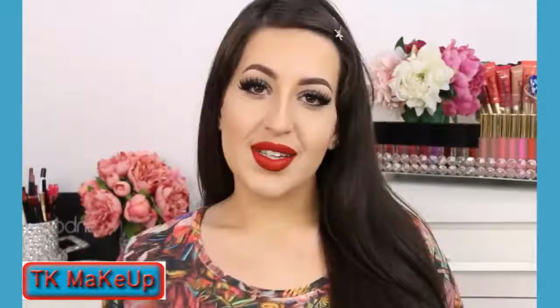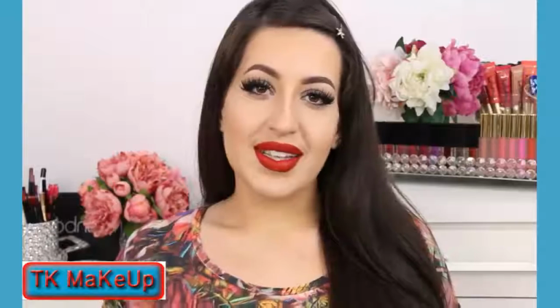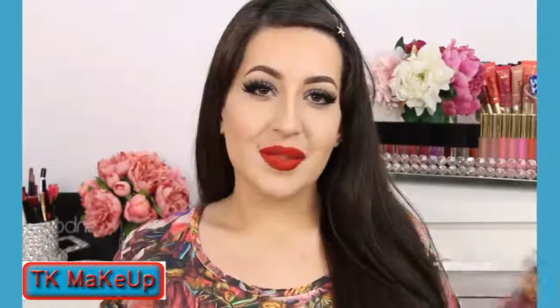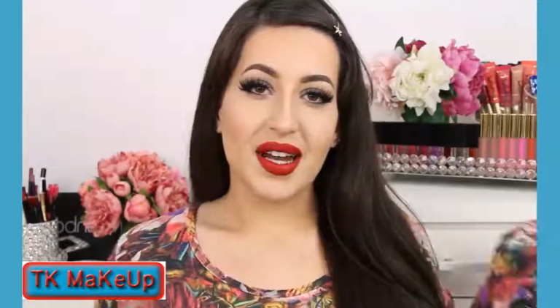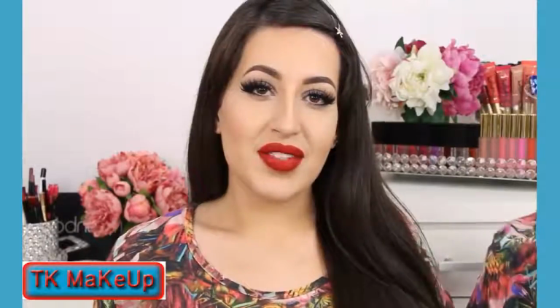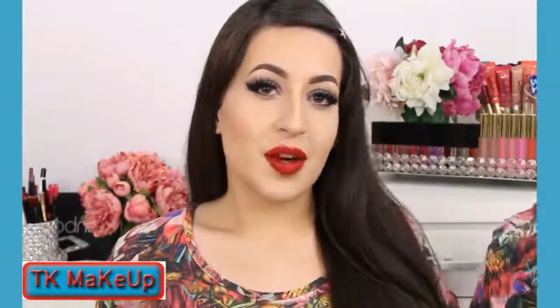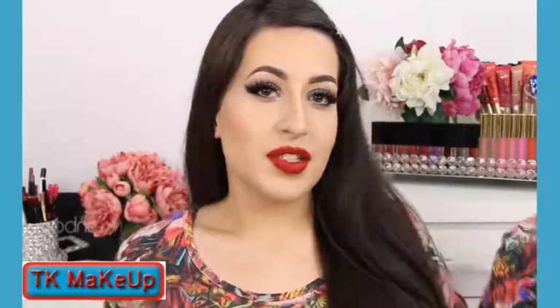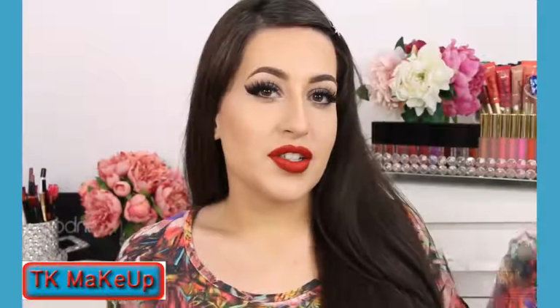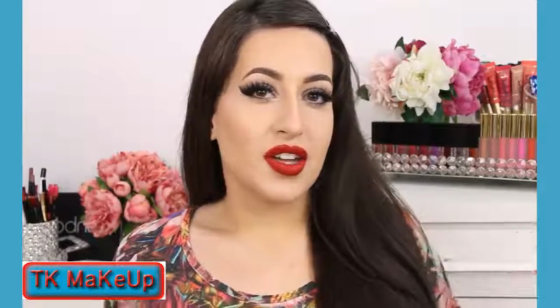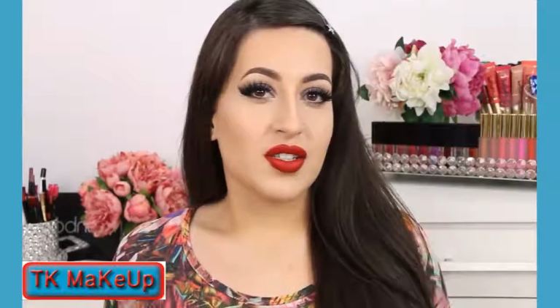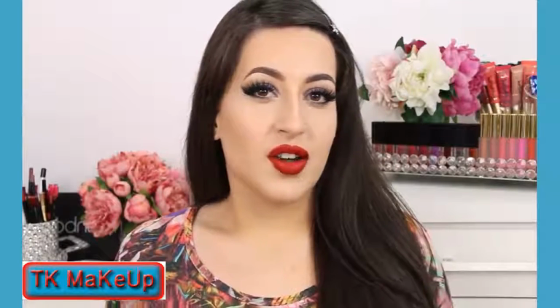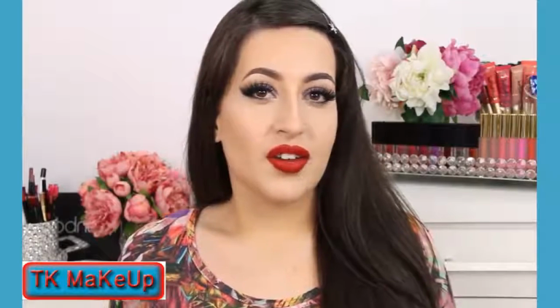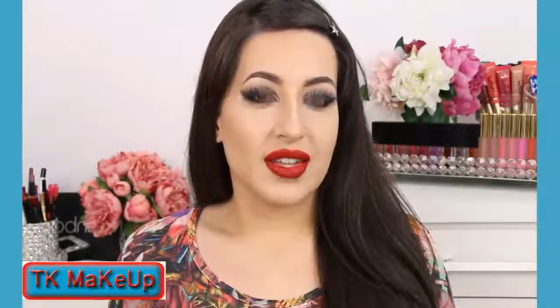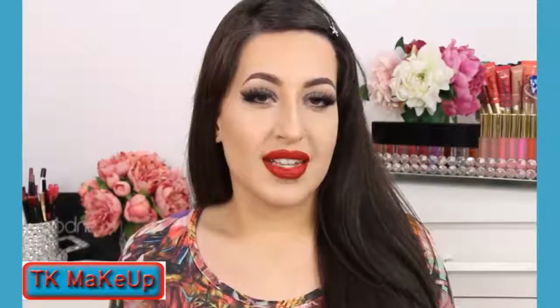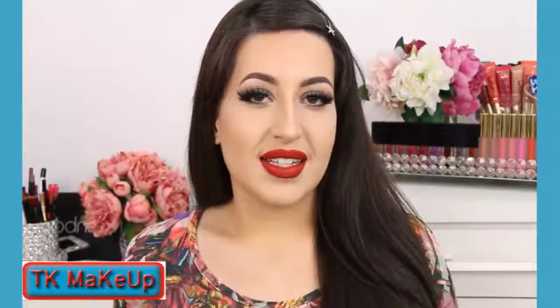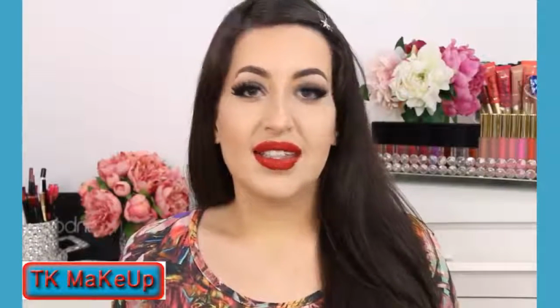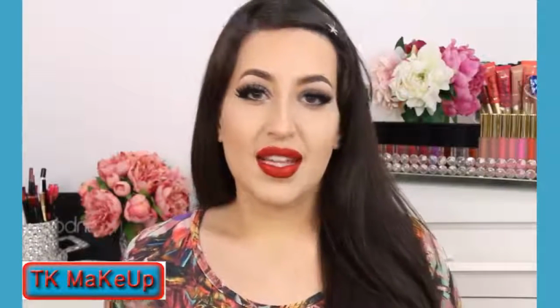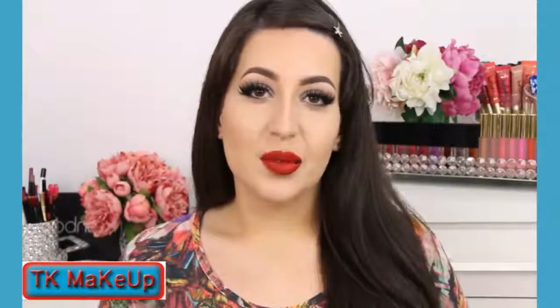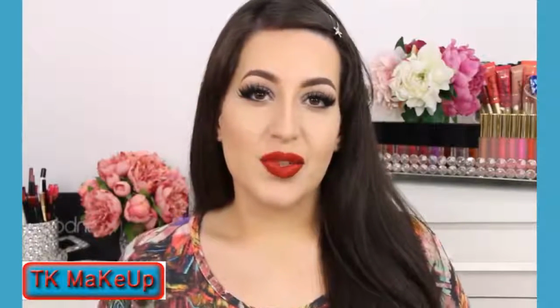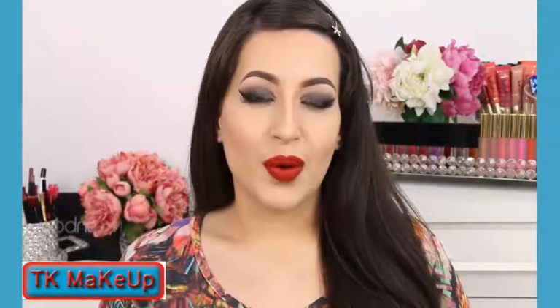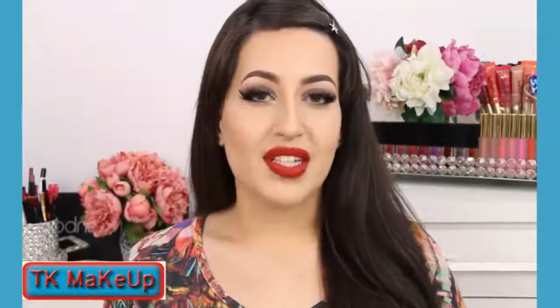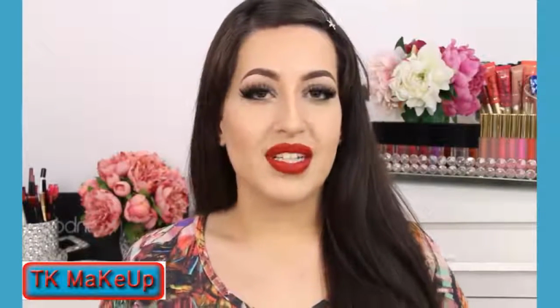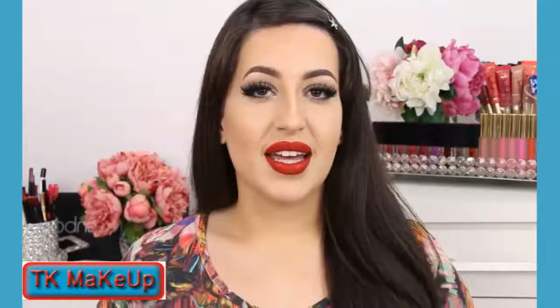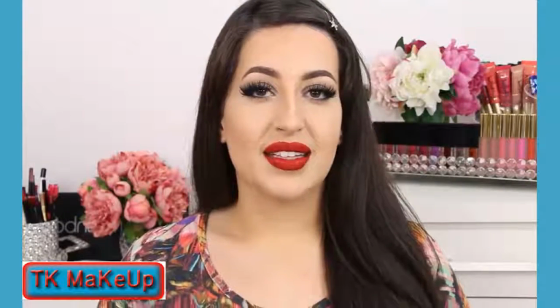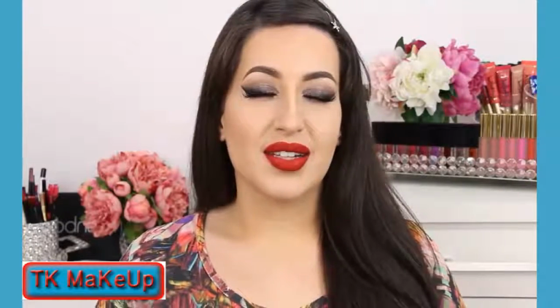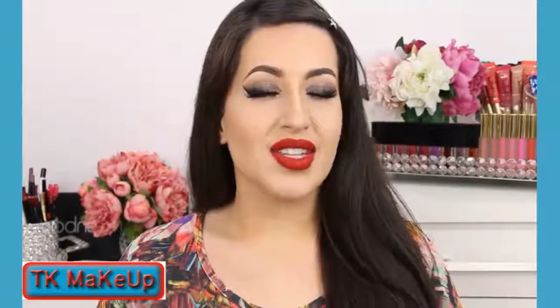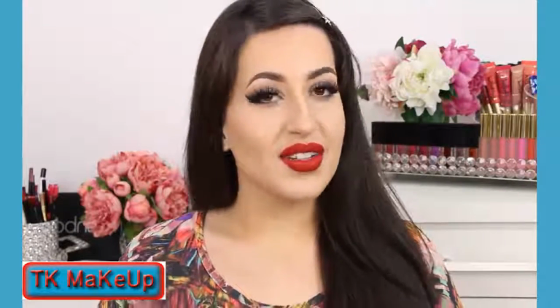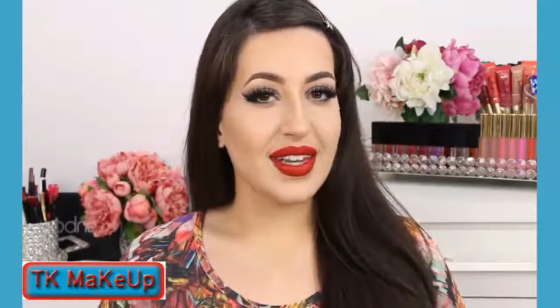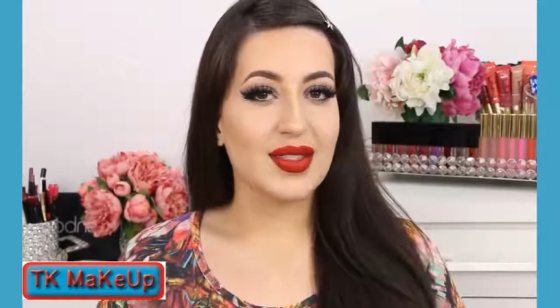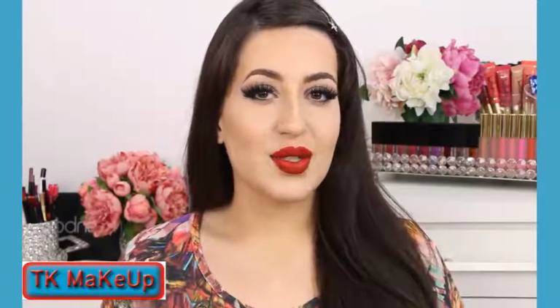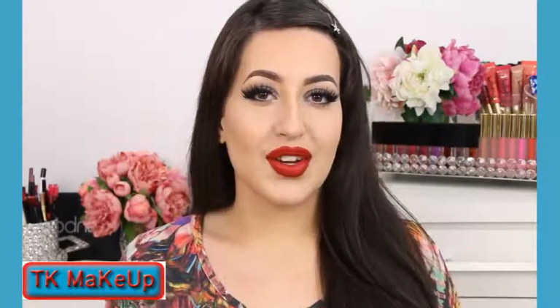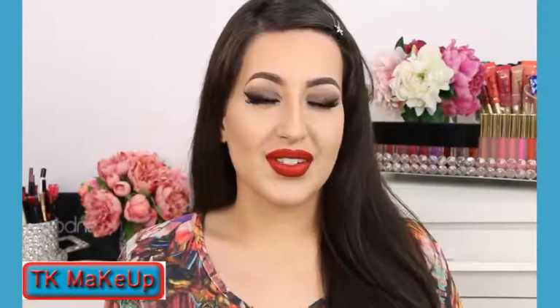So that's it, my love. I hope that you enjoyed this tutorial as much as I did. Thanks so much for watching and I'll see you in the next tutorials.